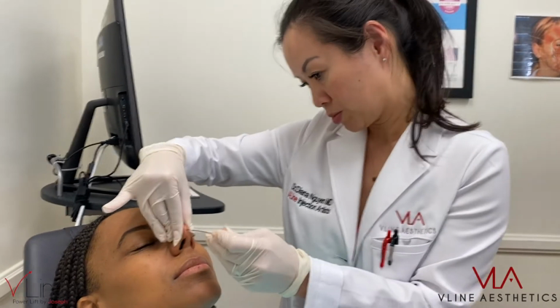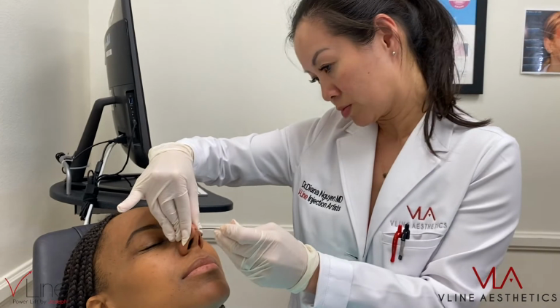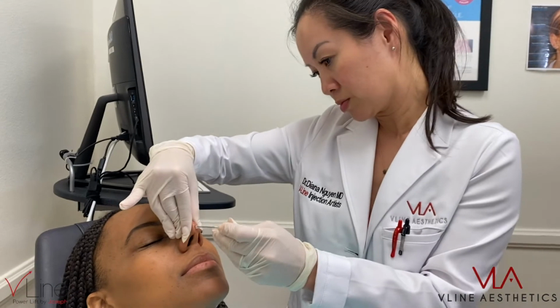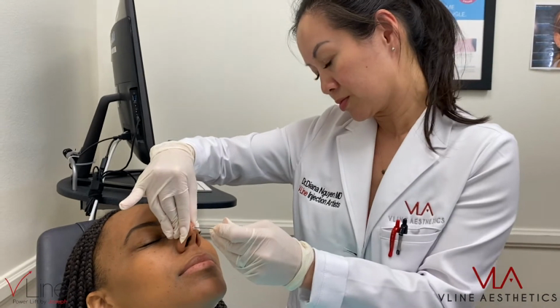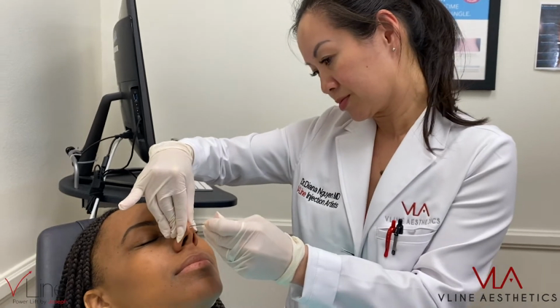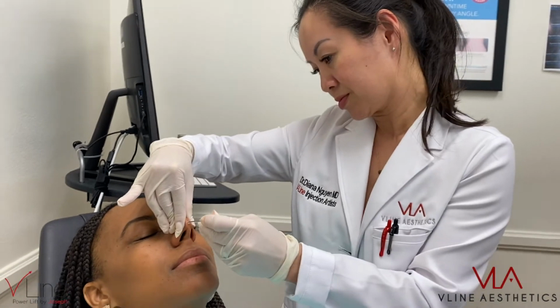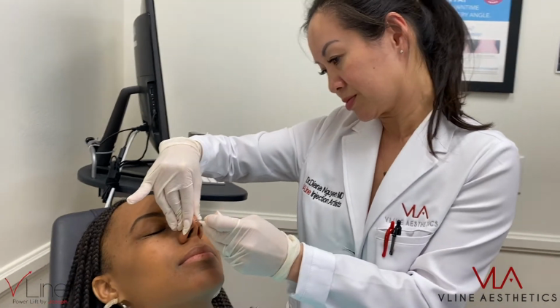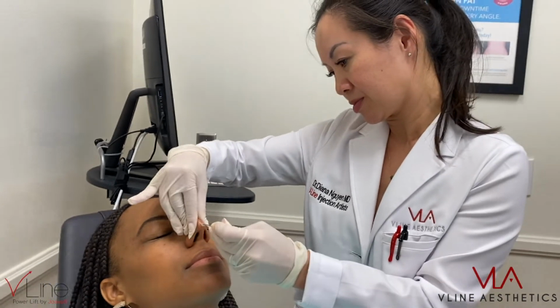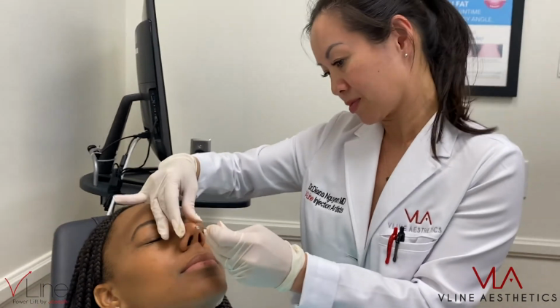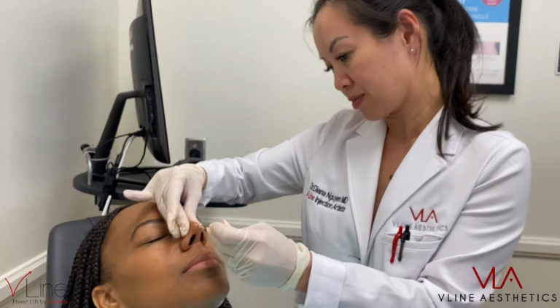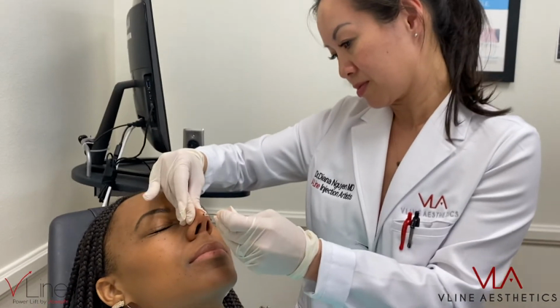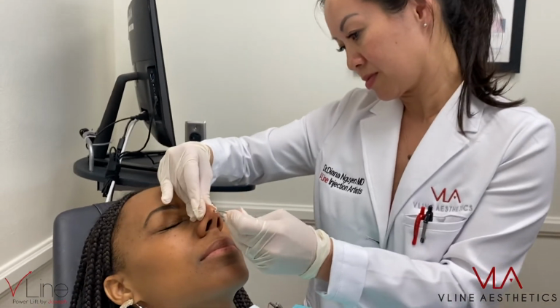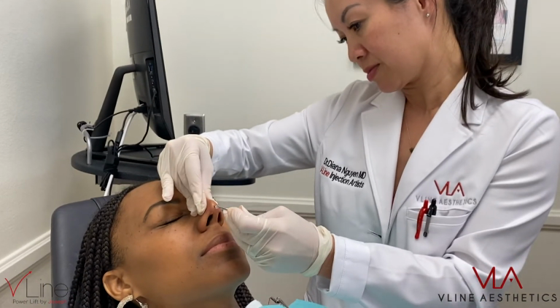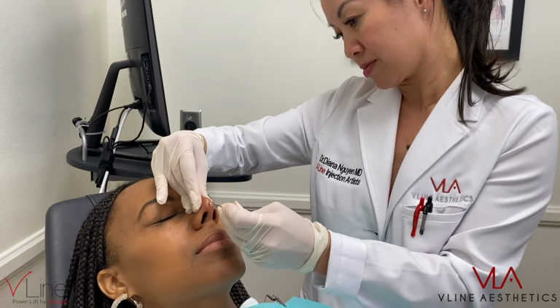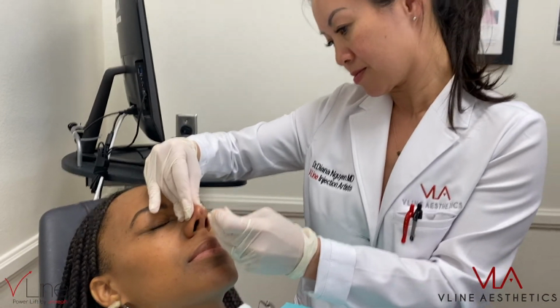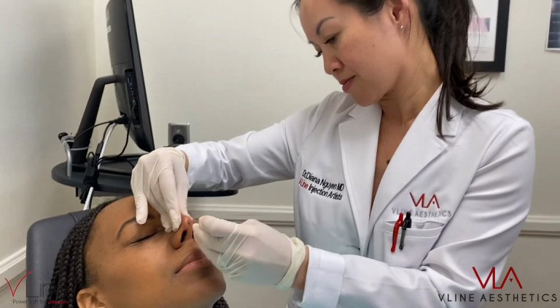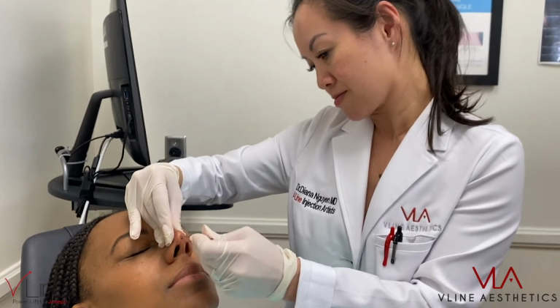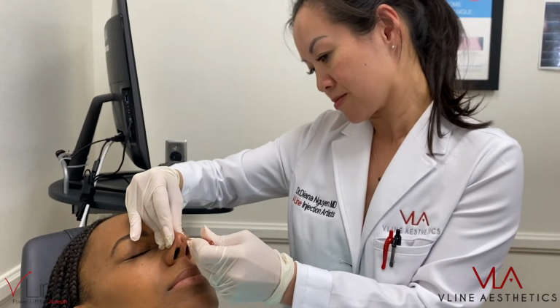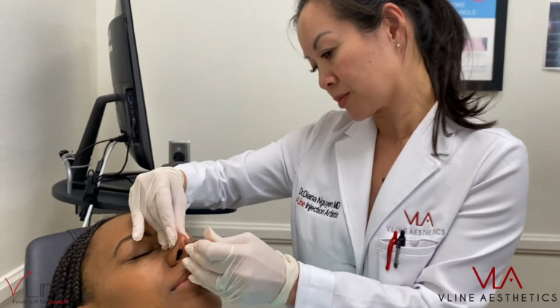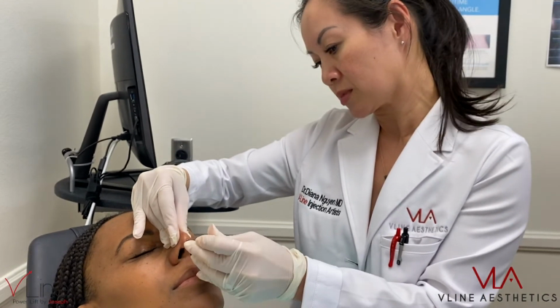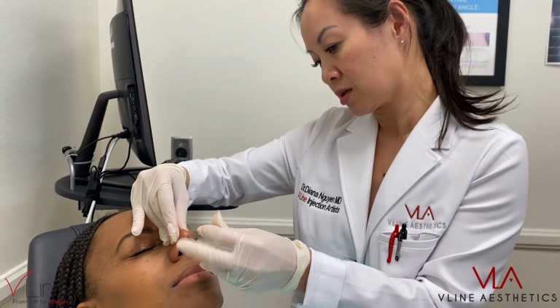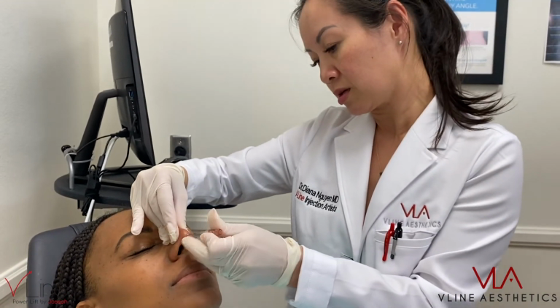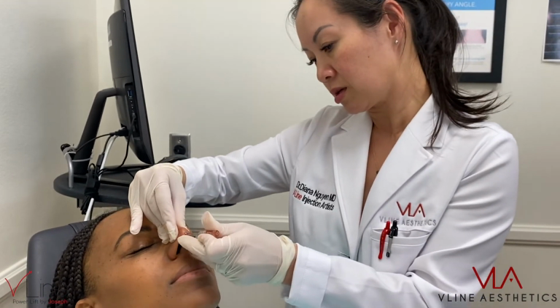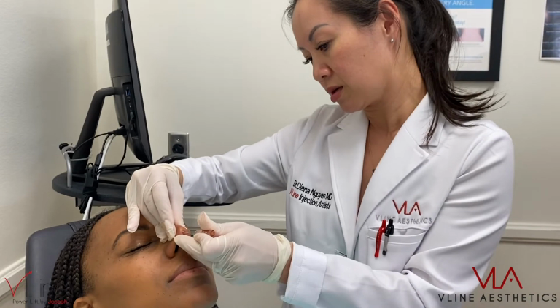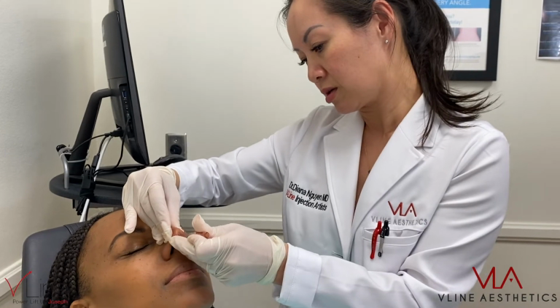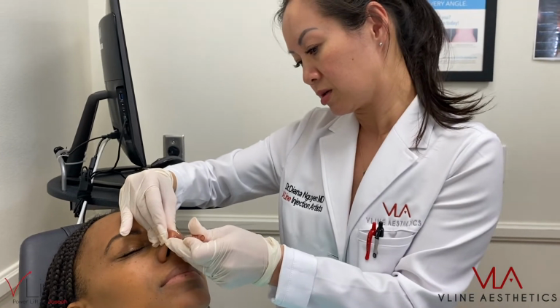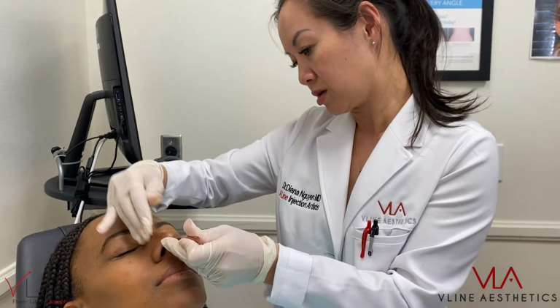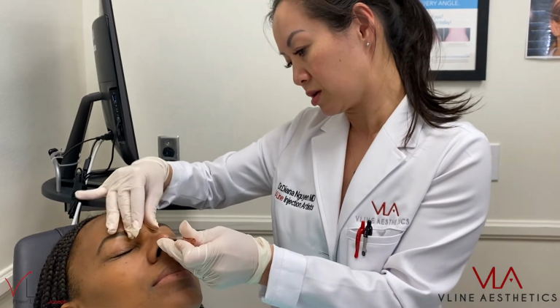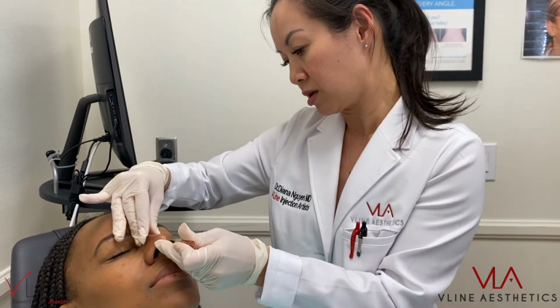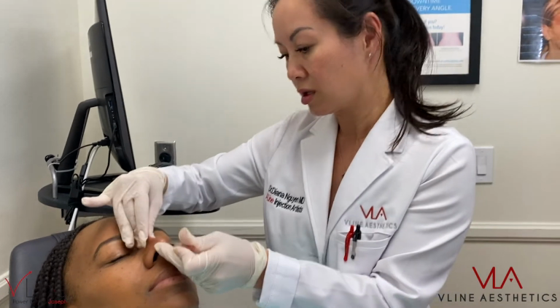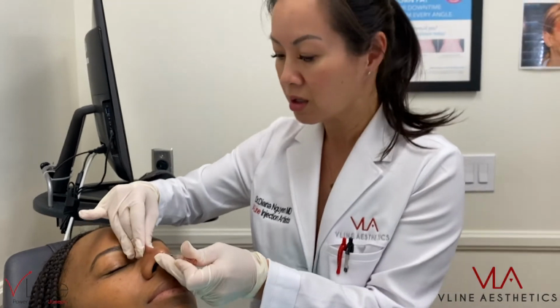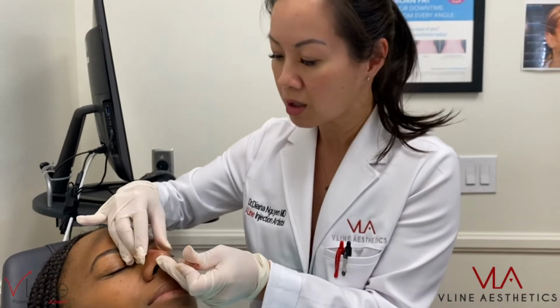Dr. Diana is inserting the fits into the nasal area to lift the nose bridge.